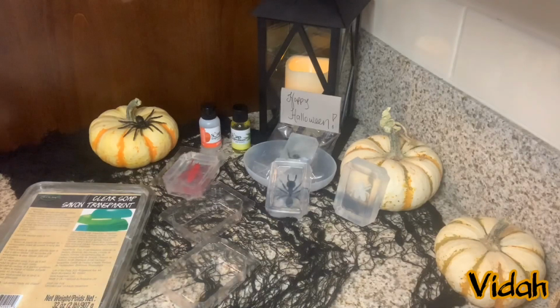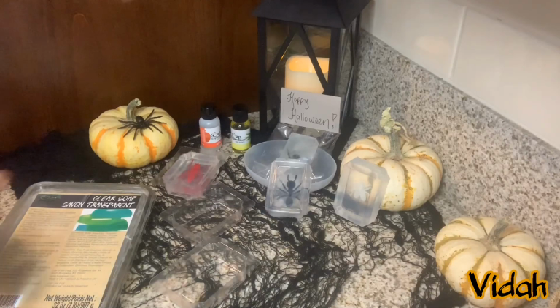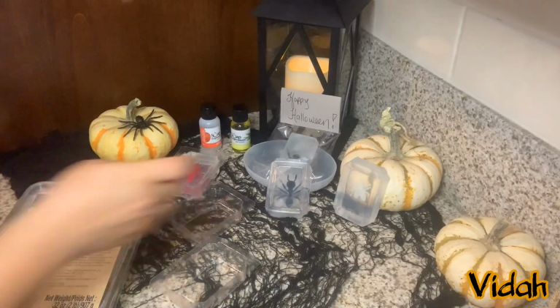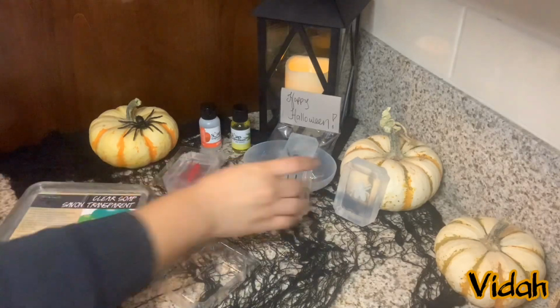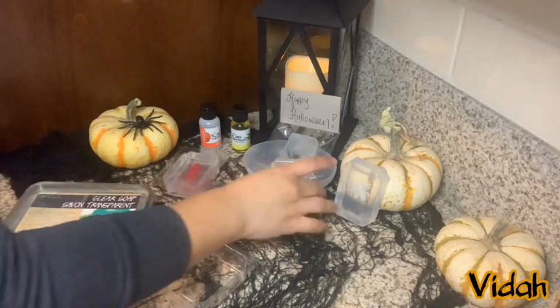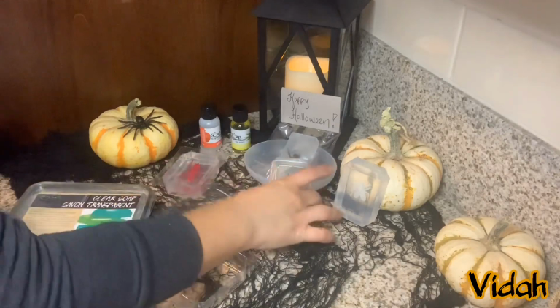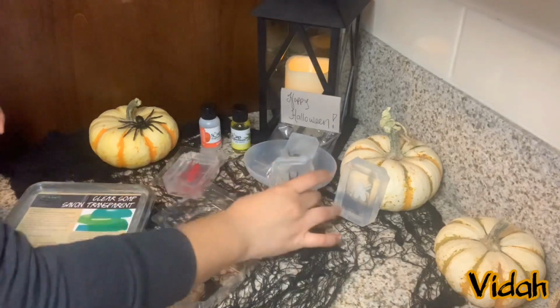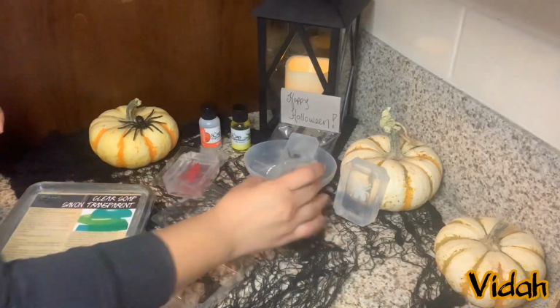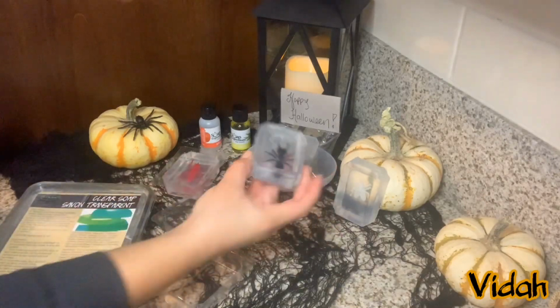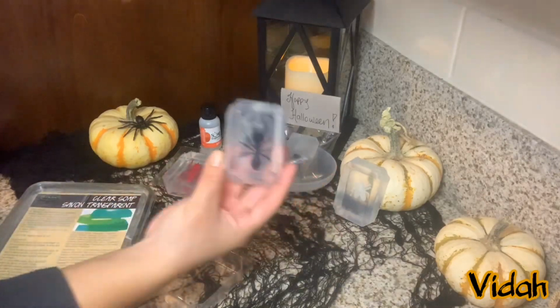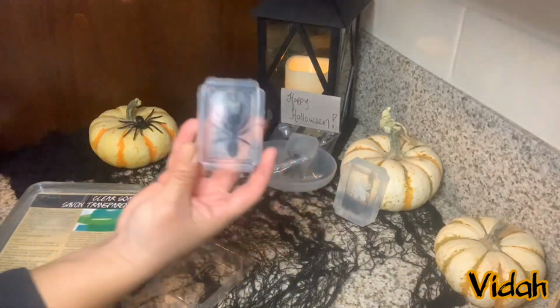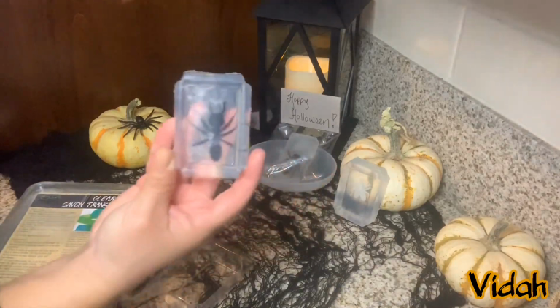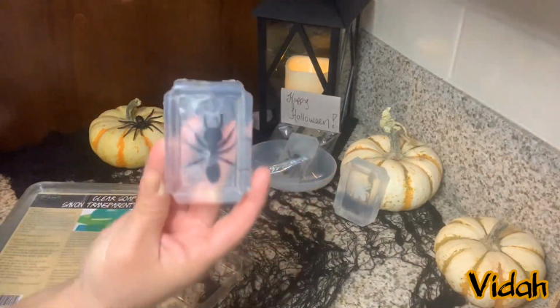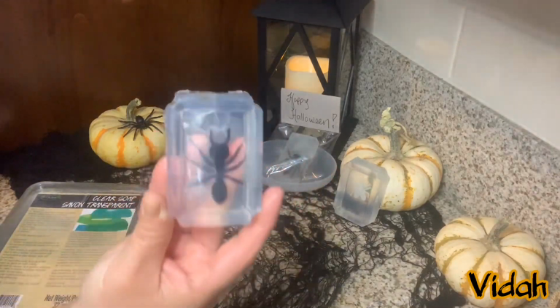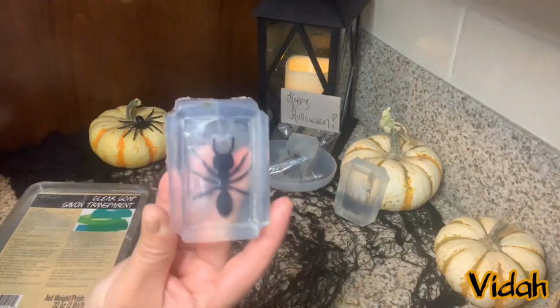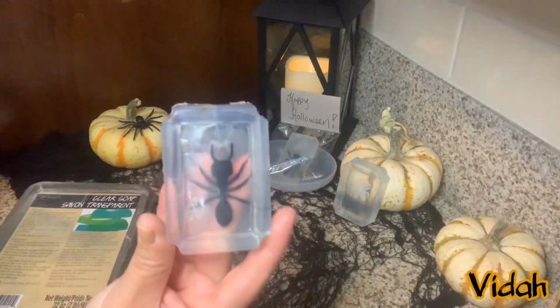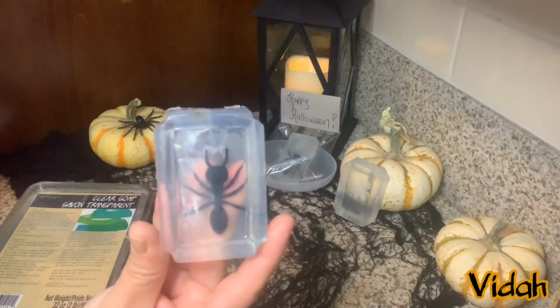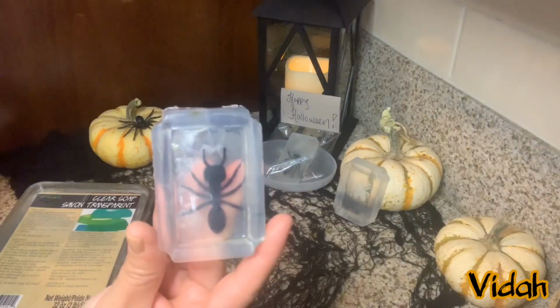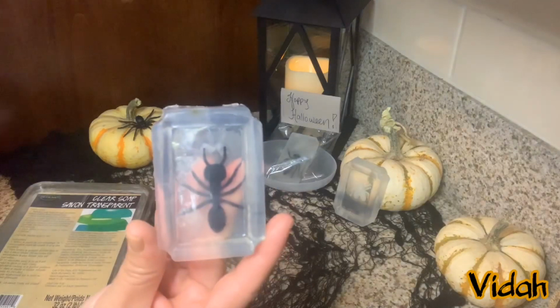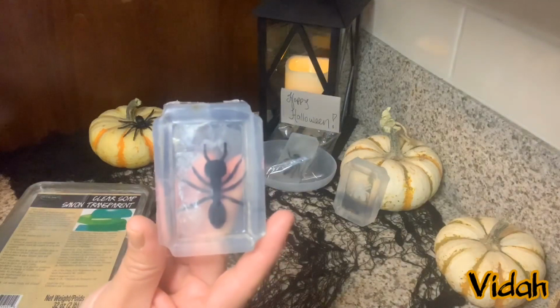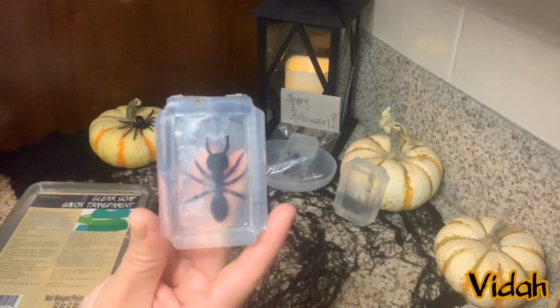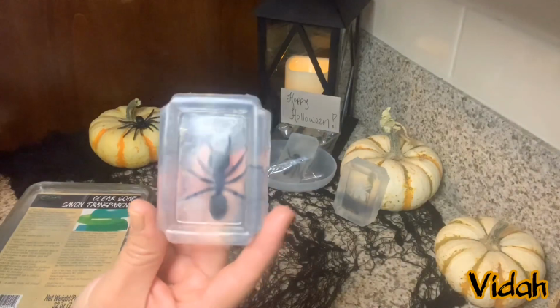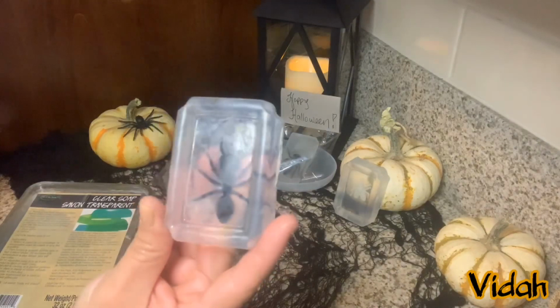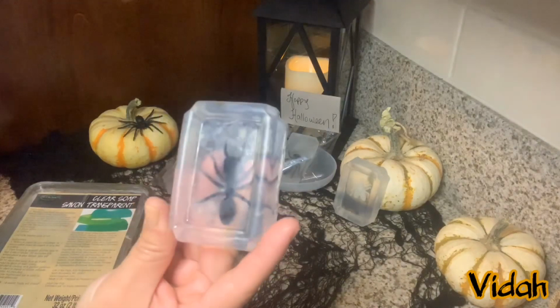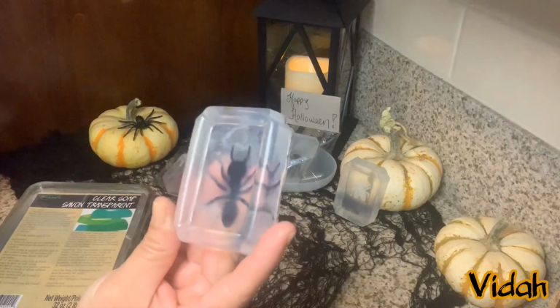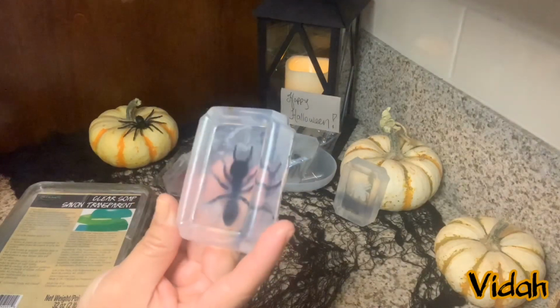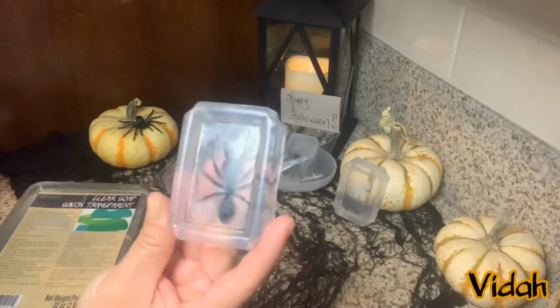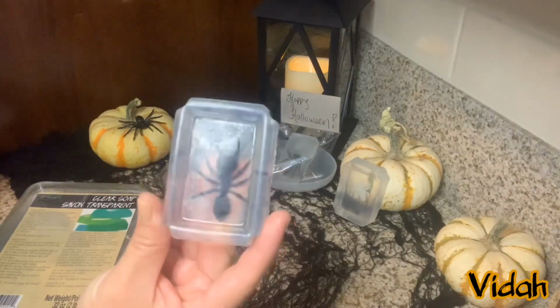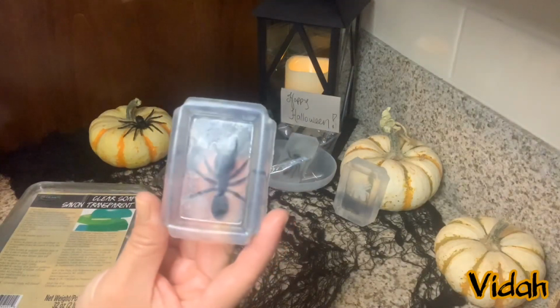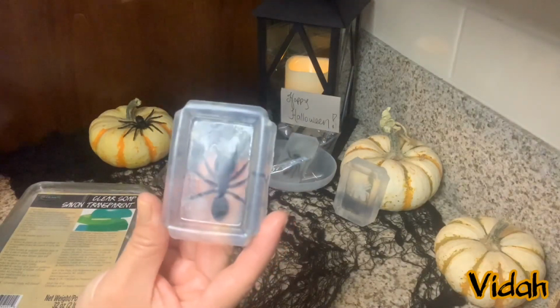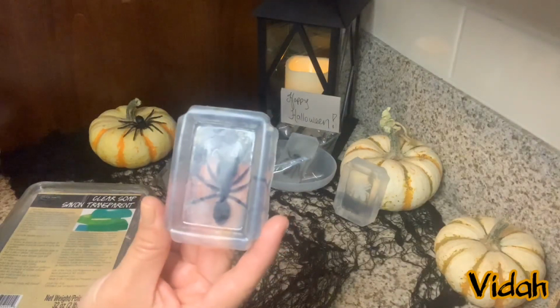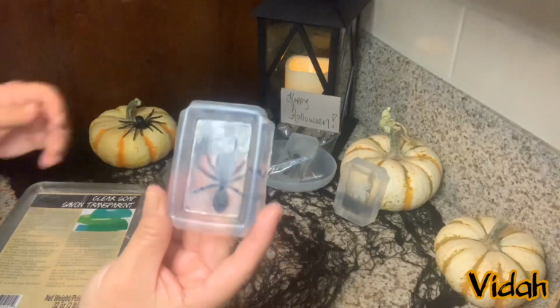Hello, I will share how I made these Halloween soaps. They are quick to make and look pretty awesome.